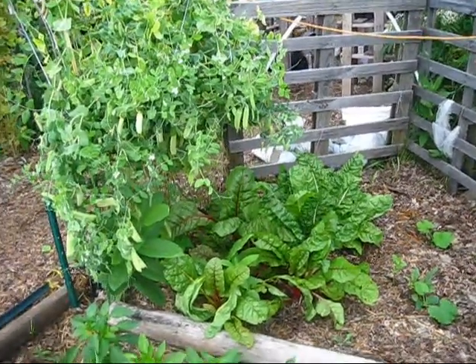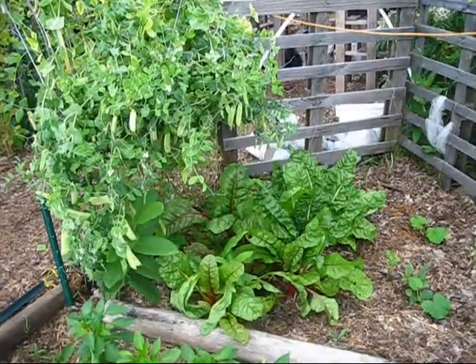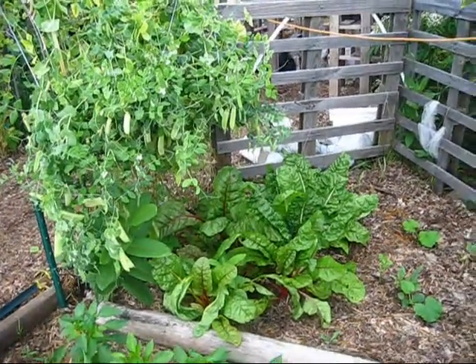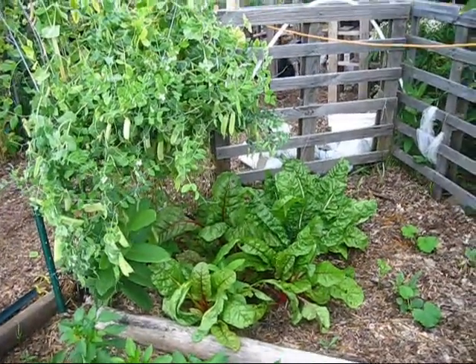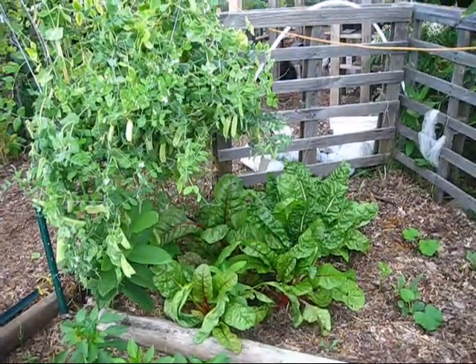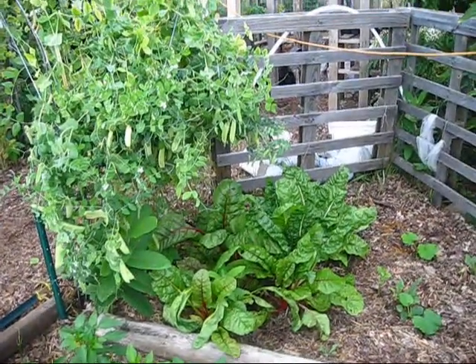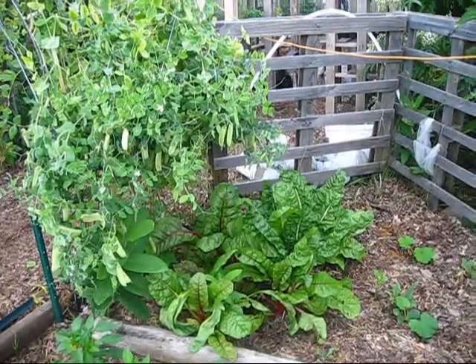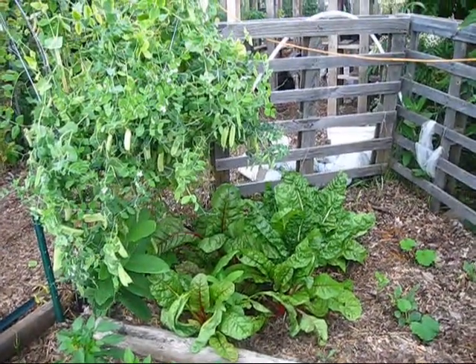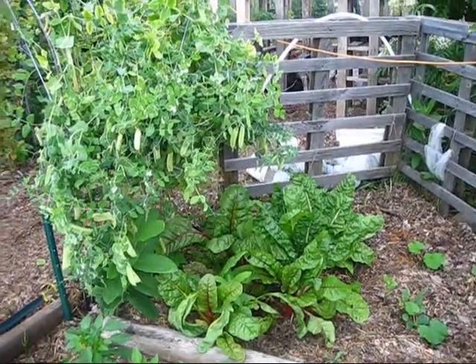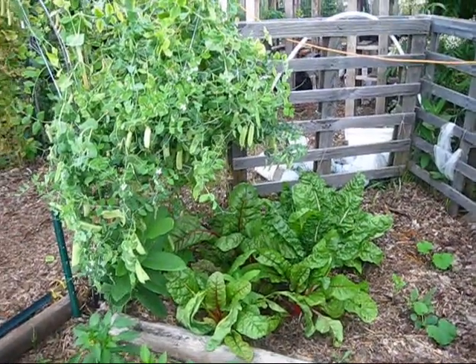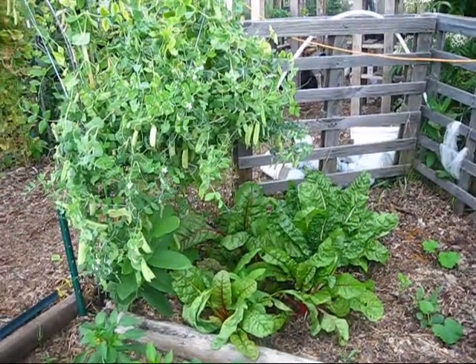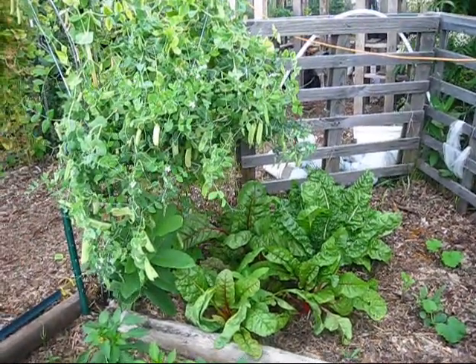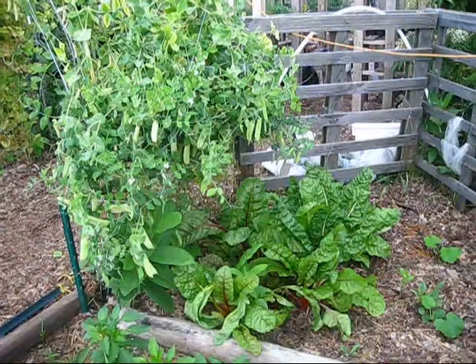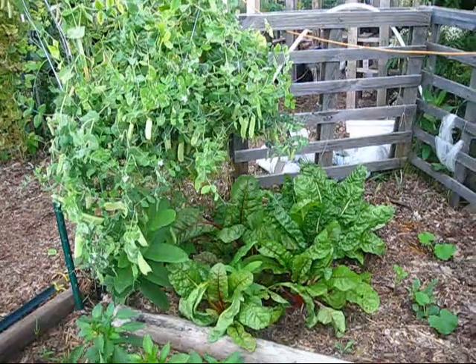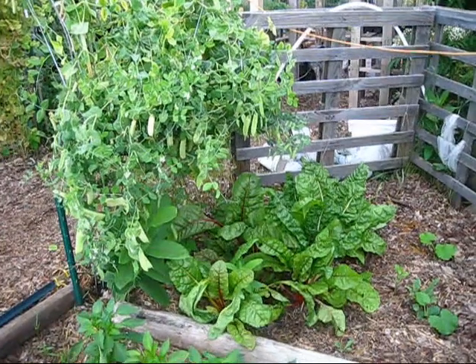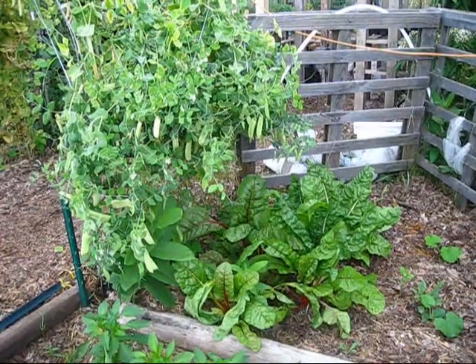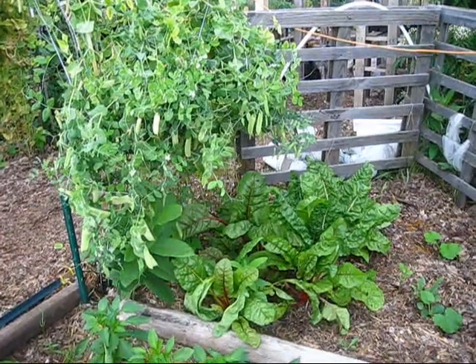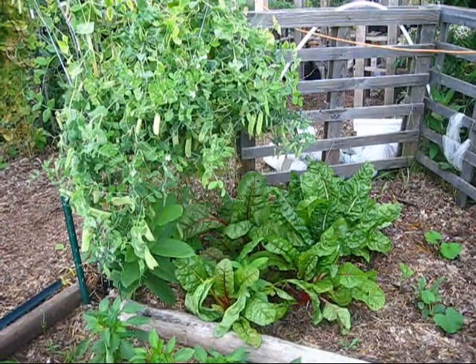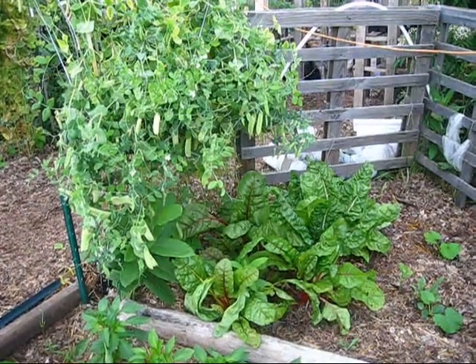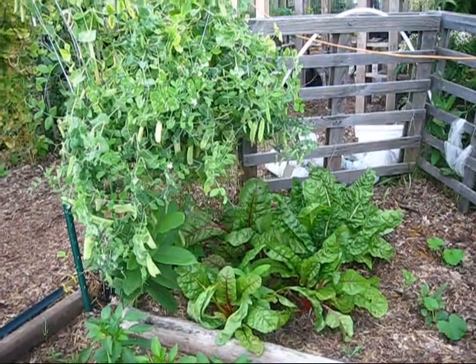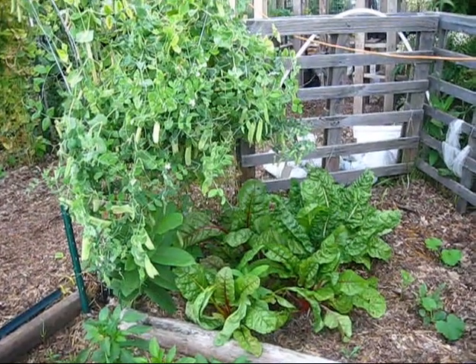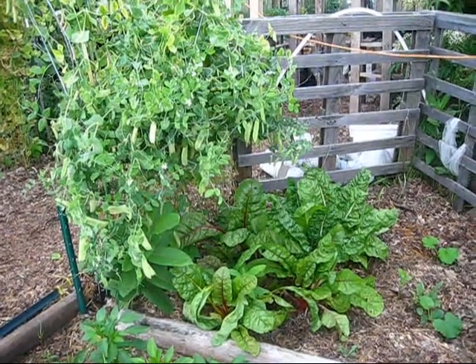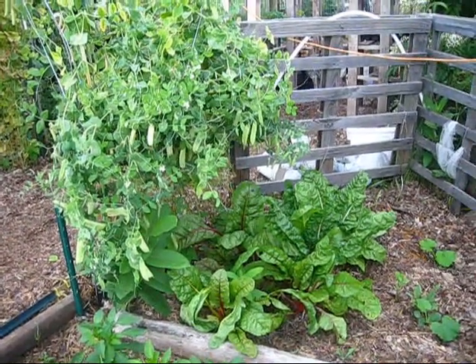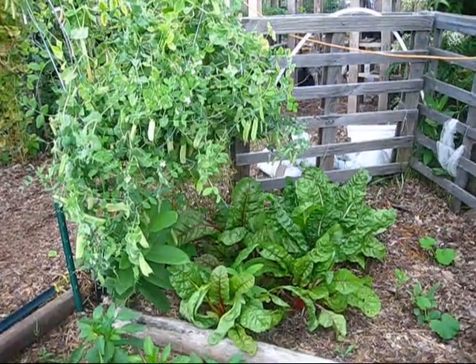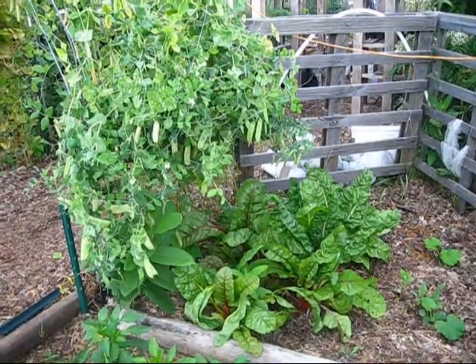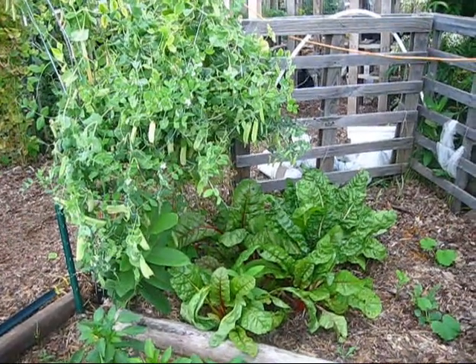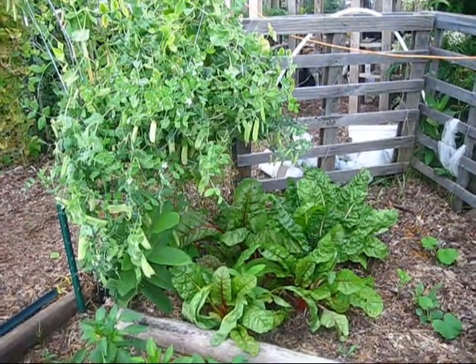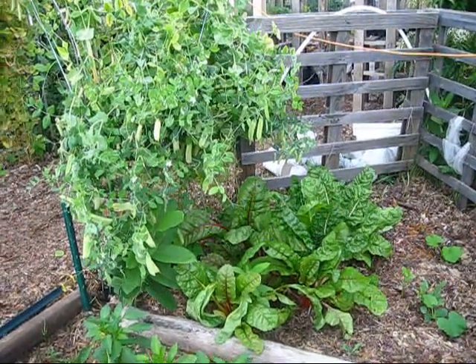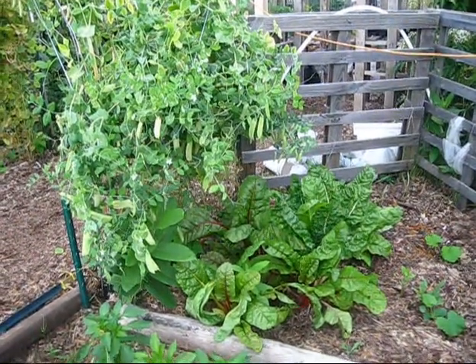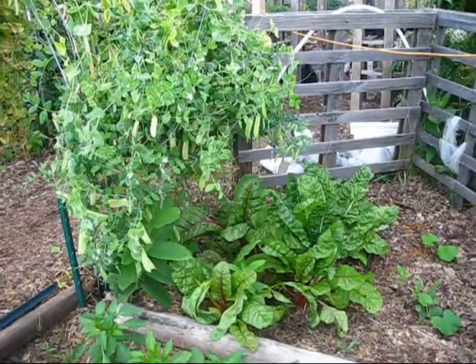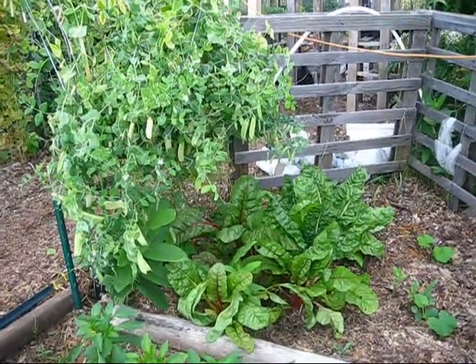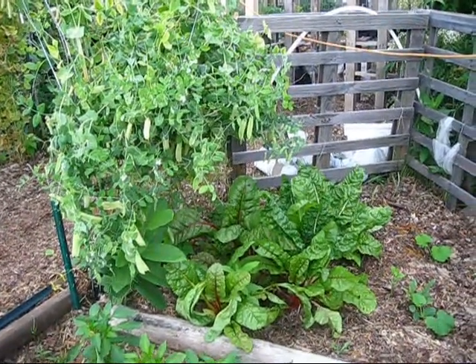So that's what the garden's looking like right now. Thank you so much for watching everybody. I hope your day is blessed wherever you are. Bye!